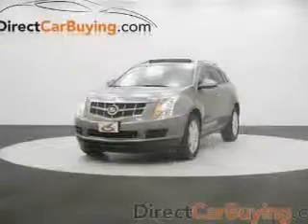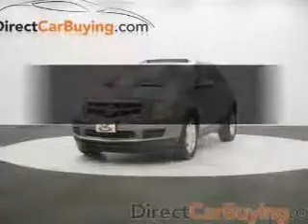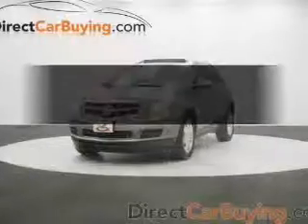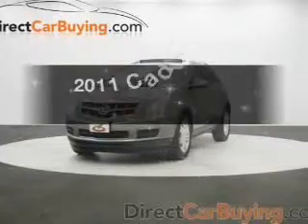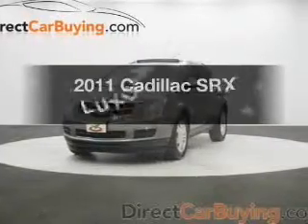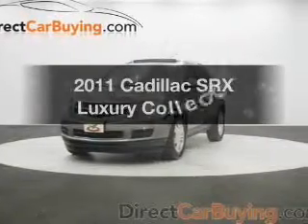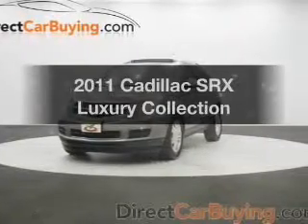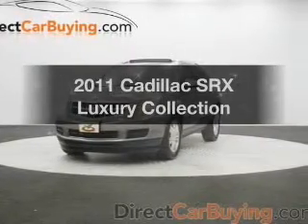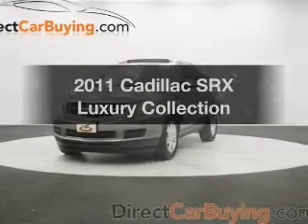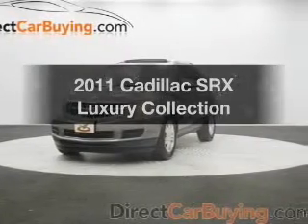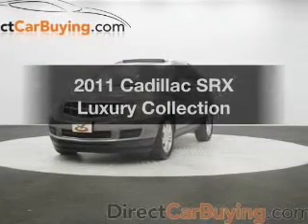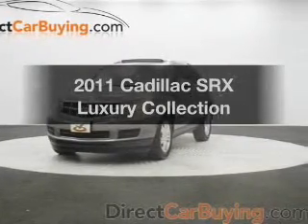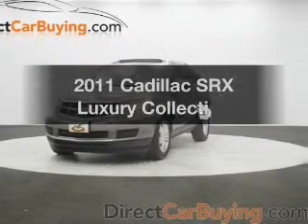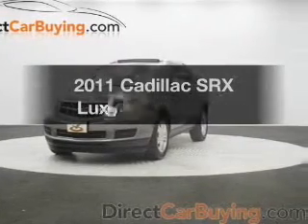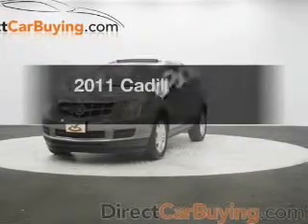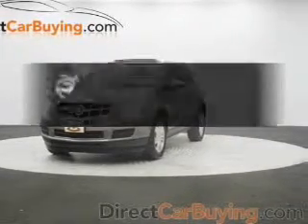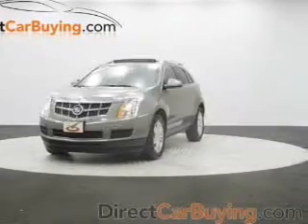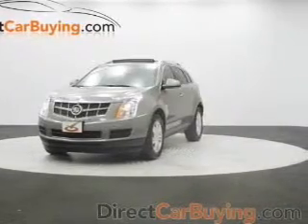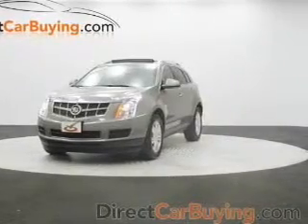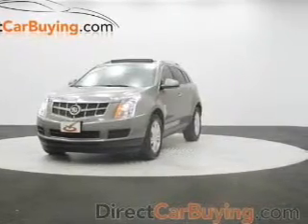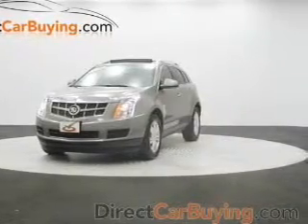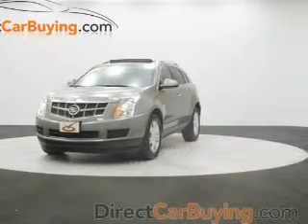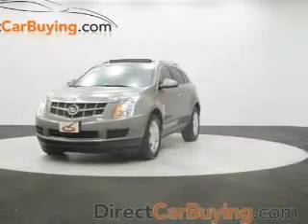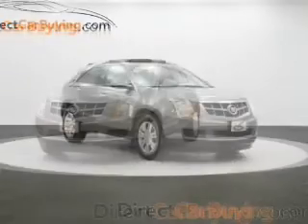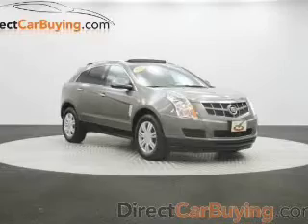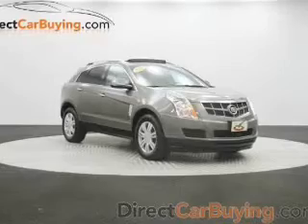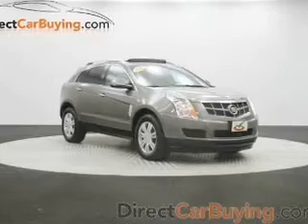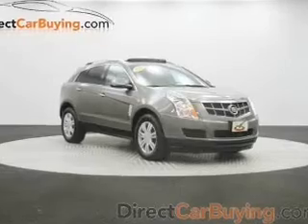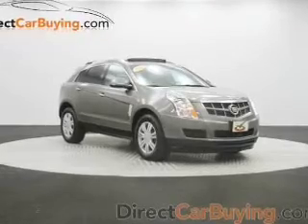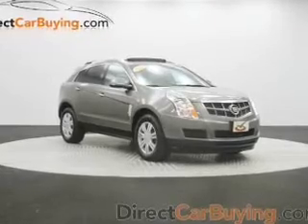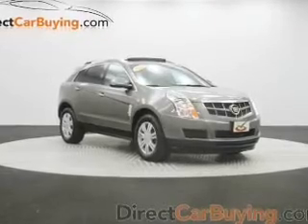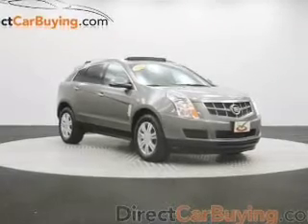Check out this 2011 Cadillac SRX — everything you need under one roof with this great vehicle.